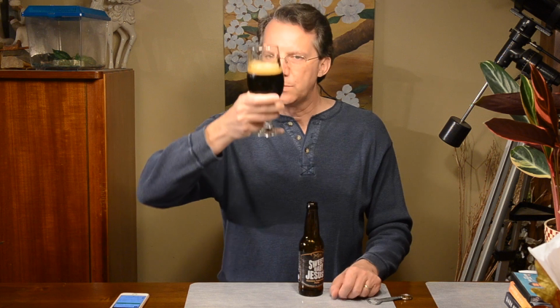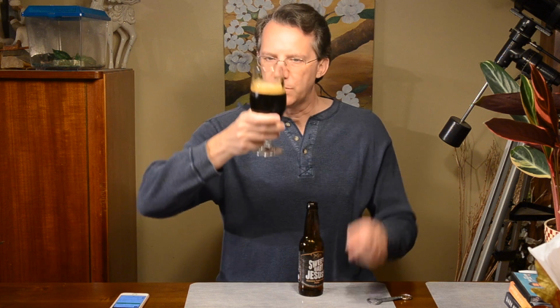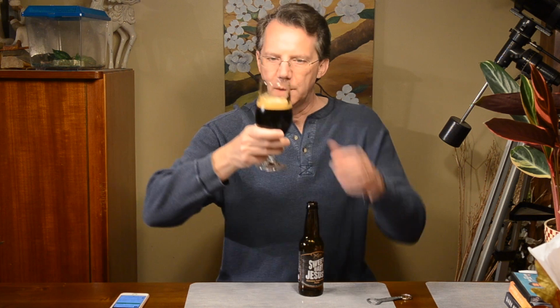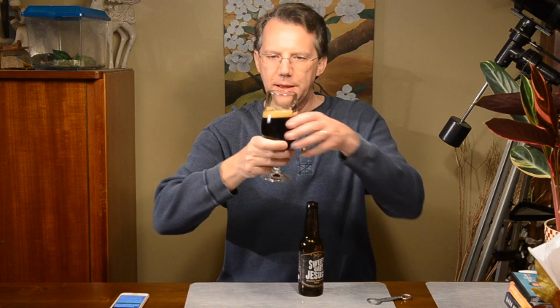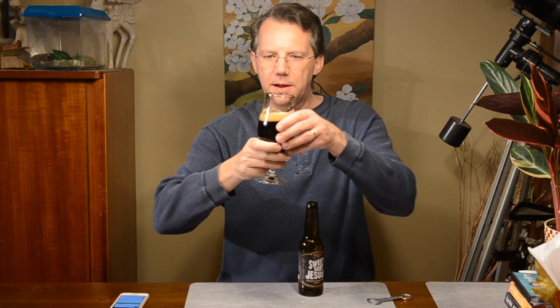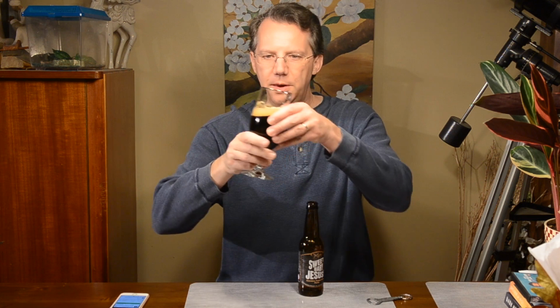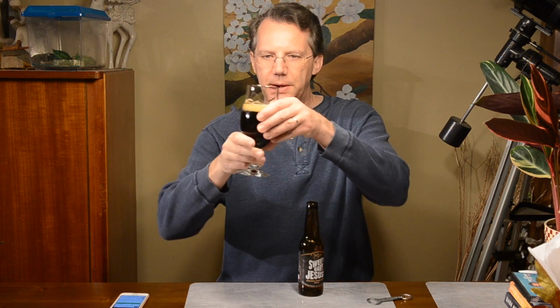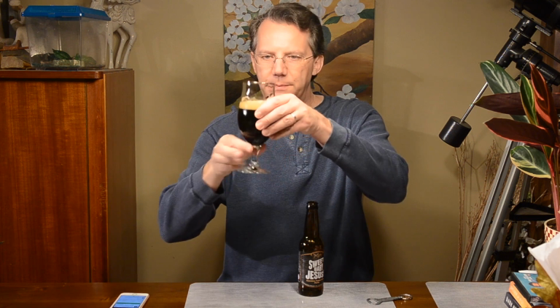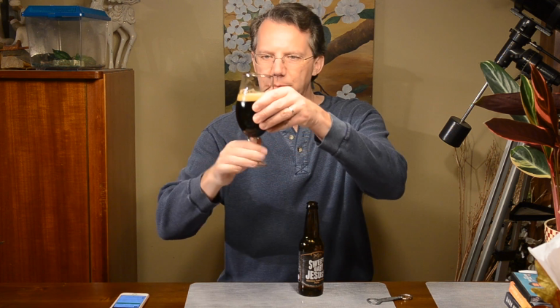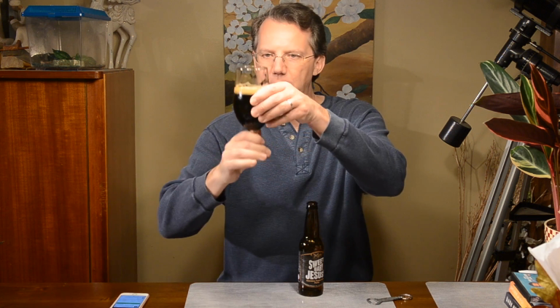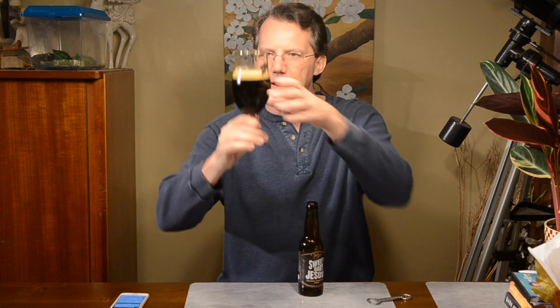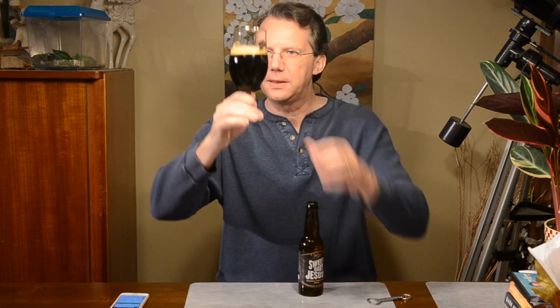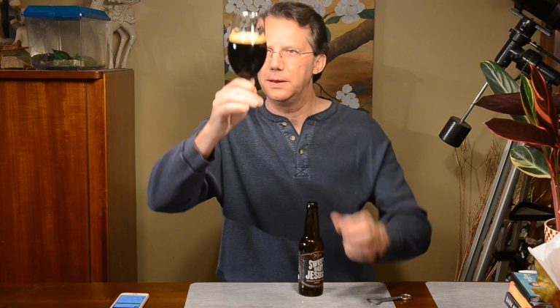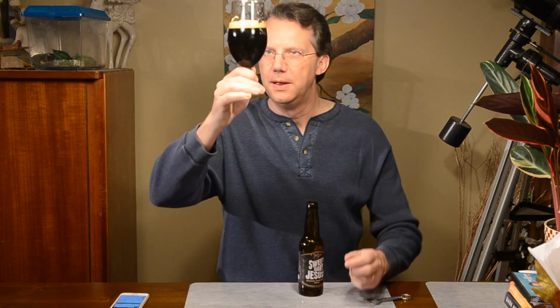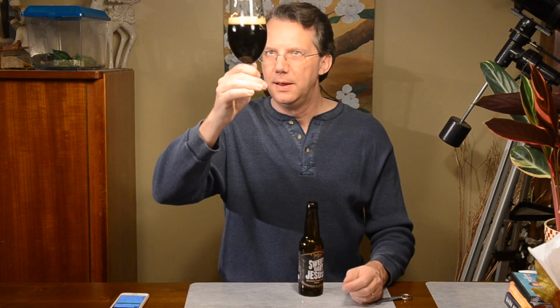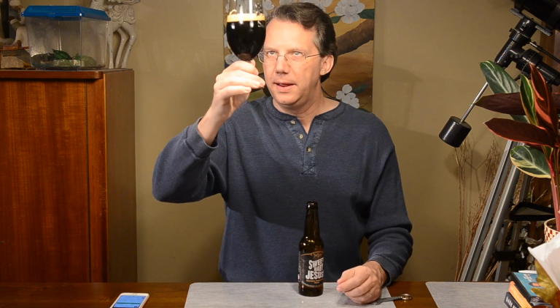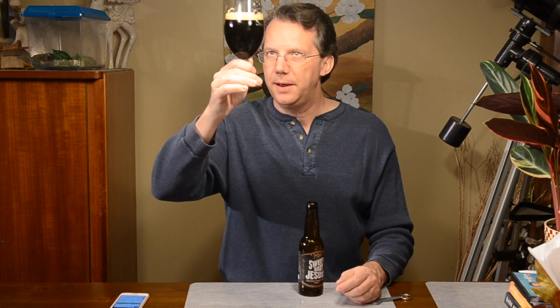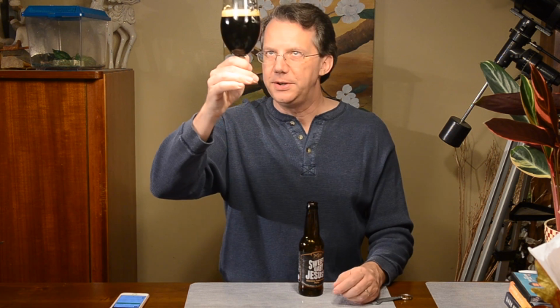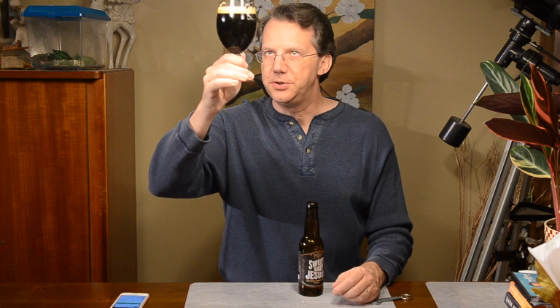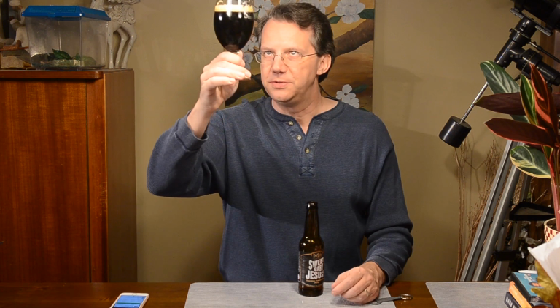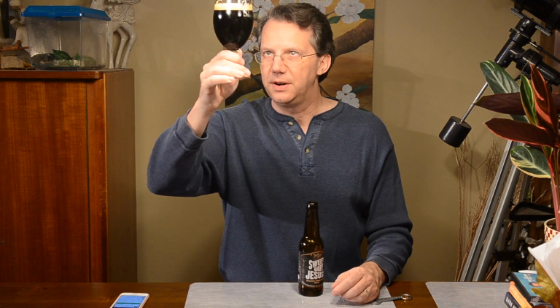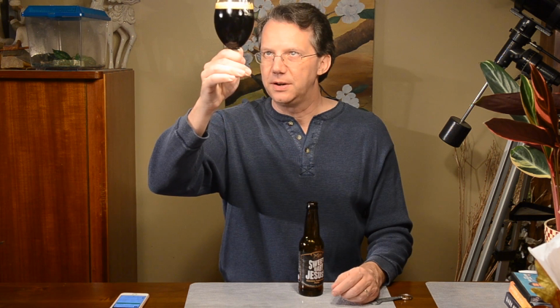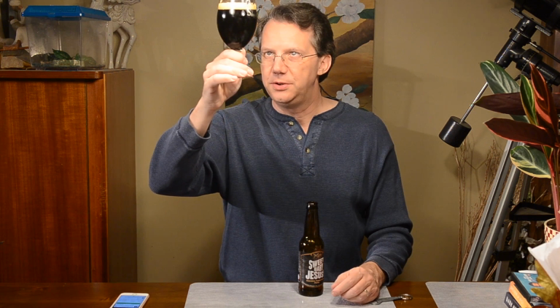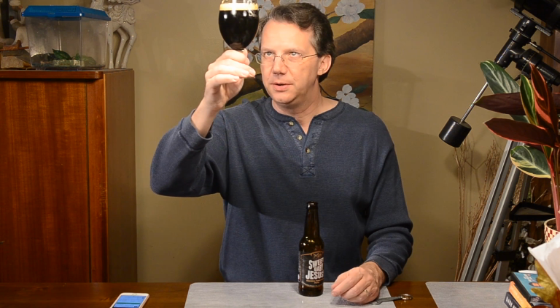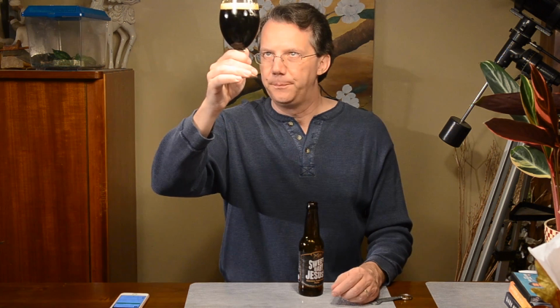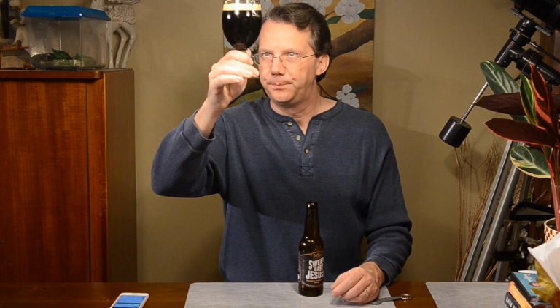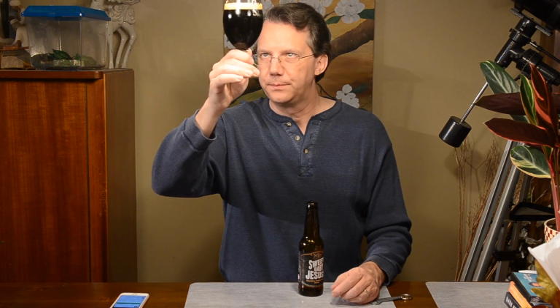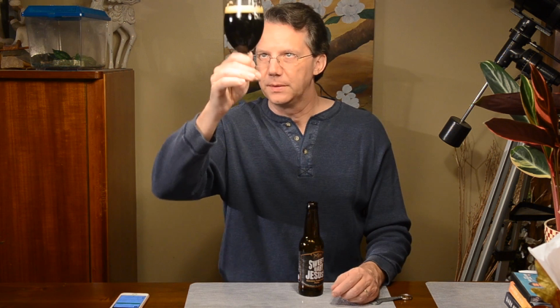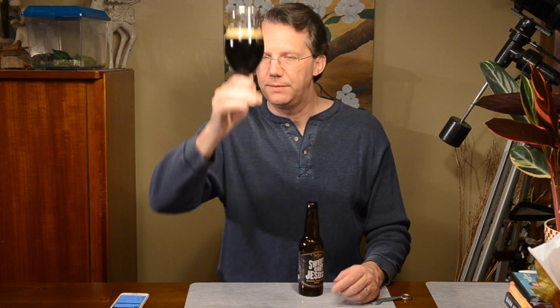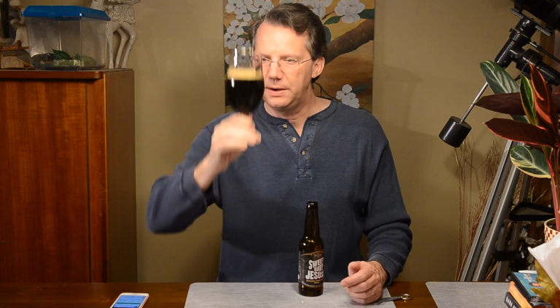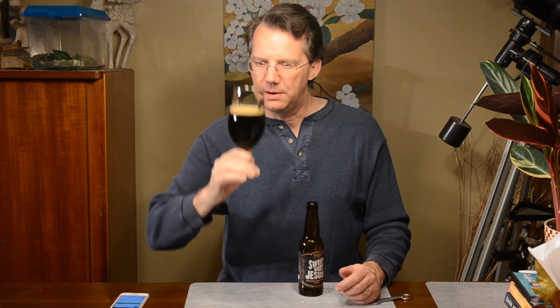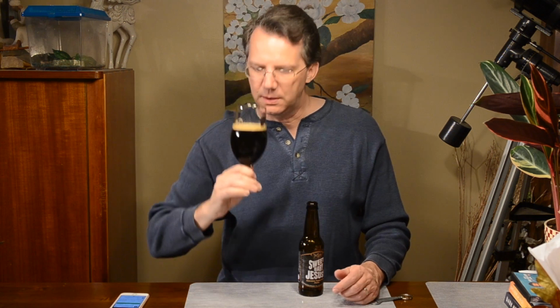Look at that coloring. I like that. Head retention is very good too. Very dark.